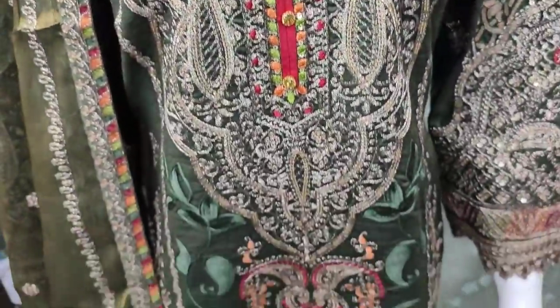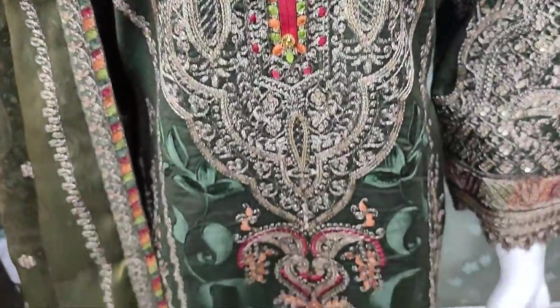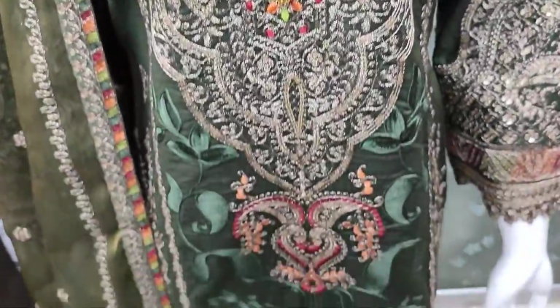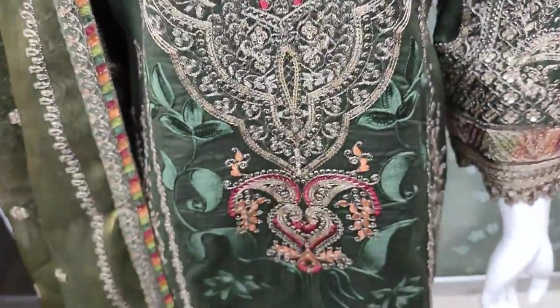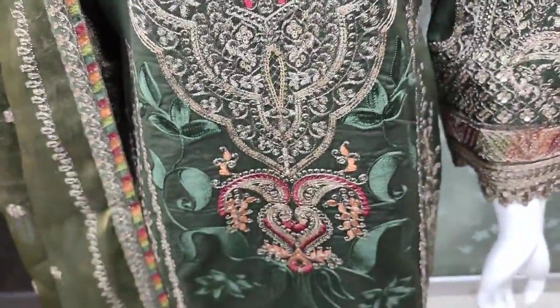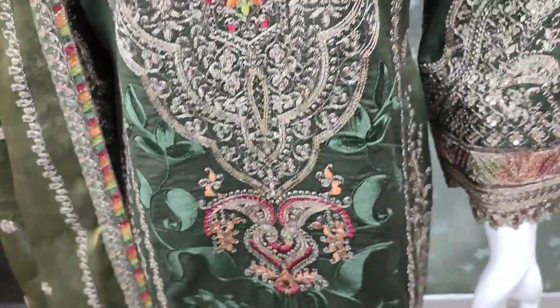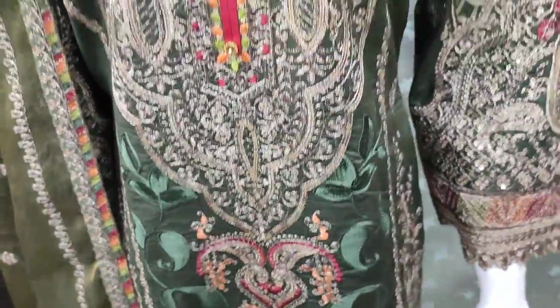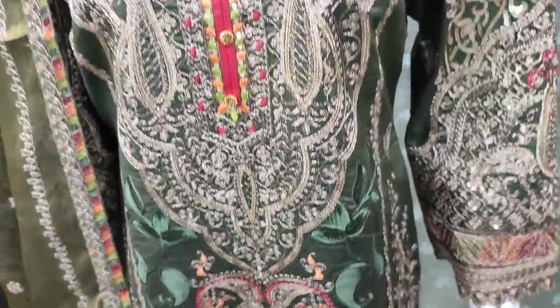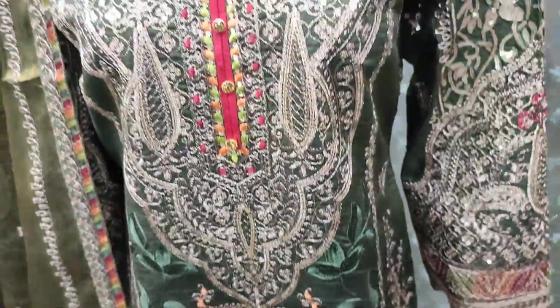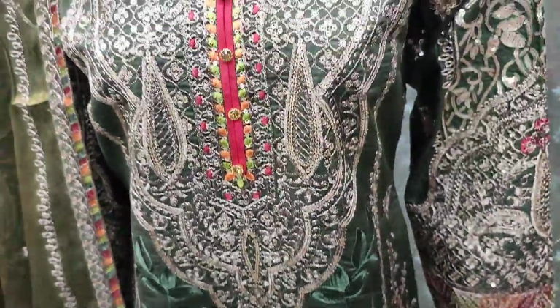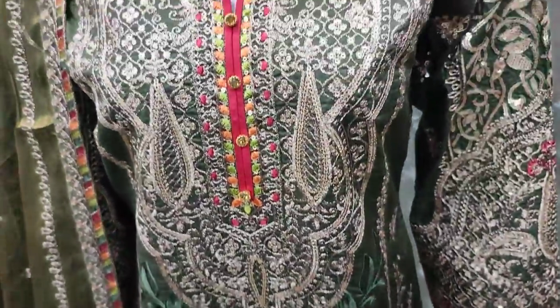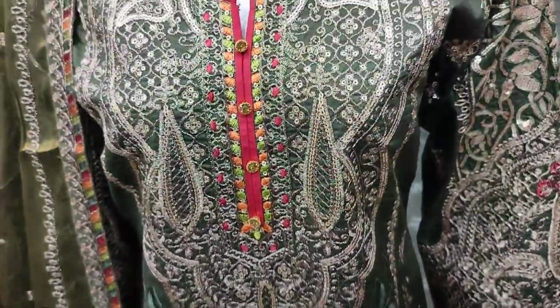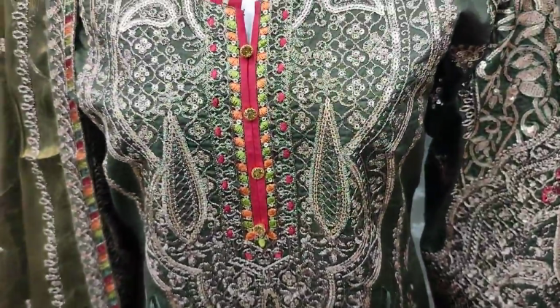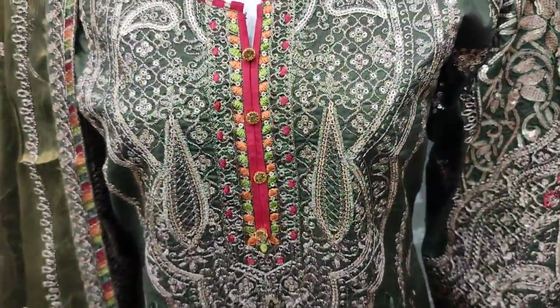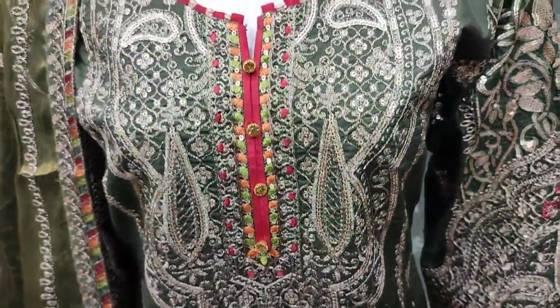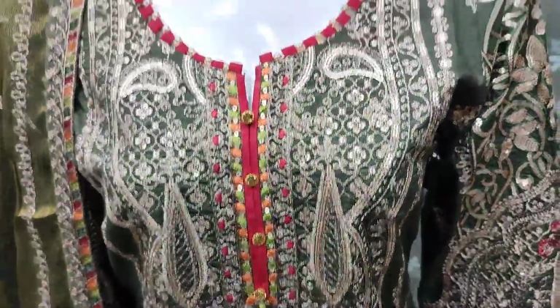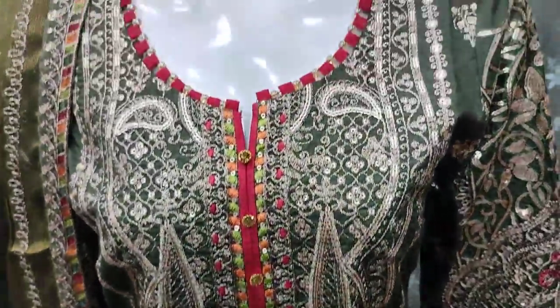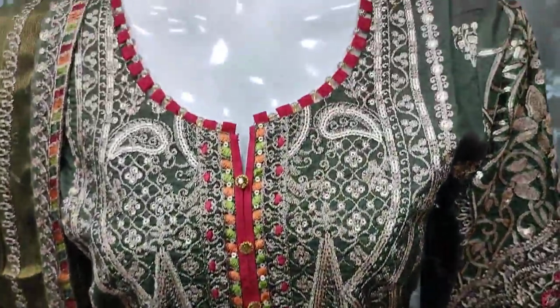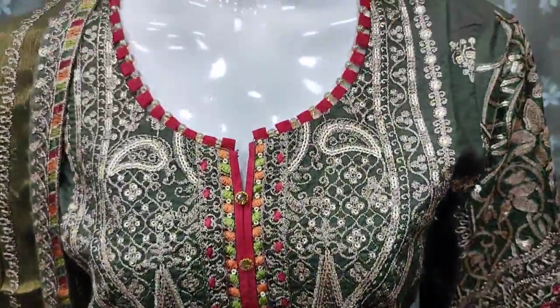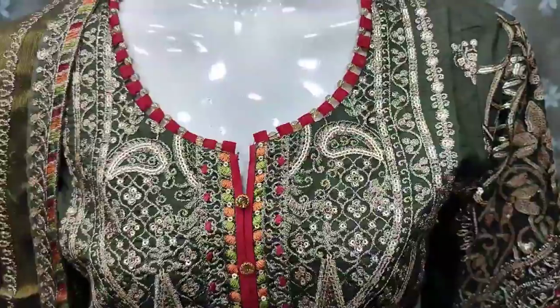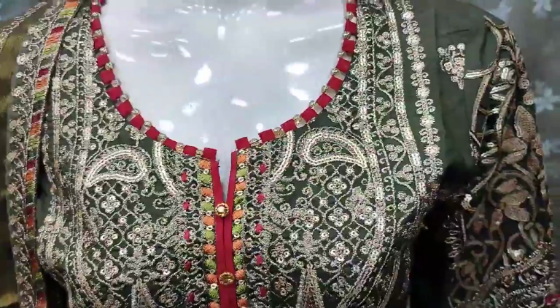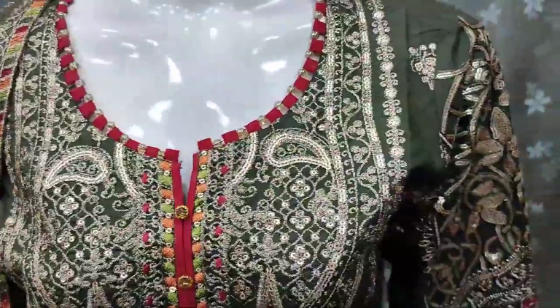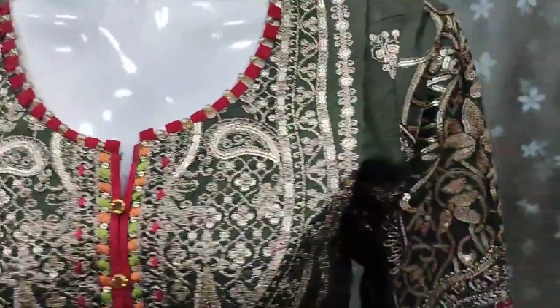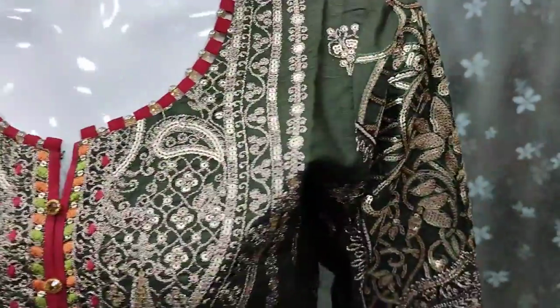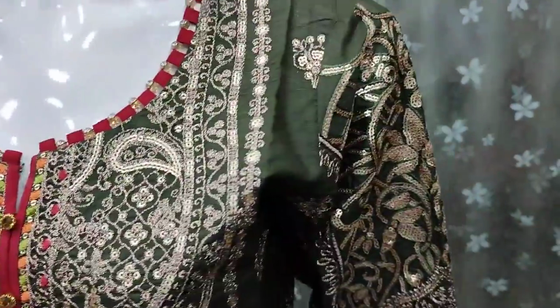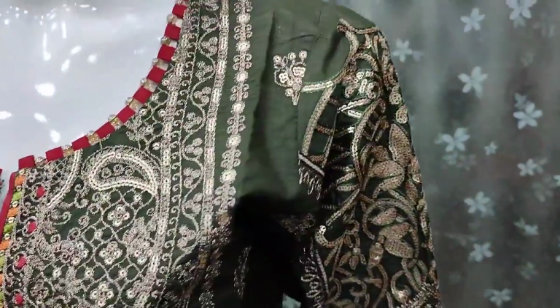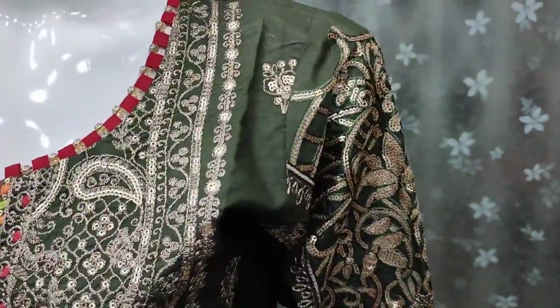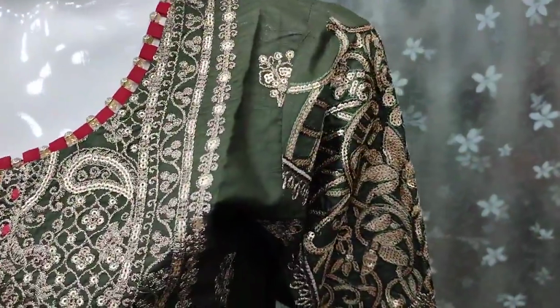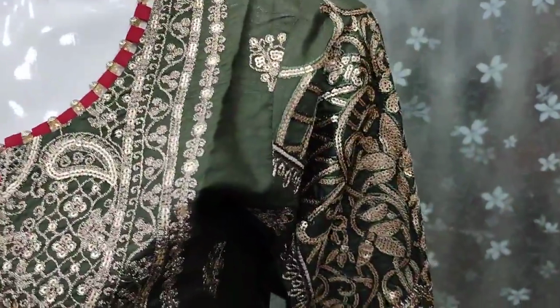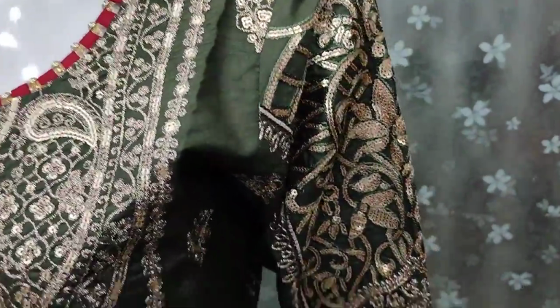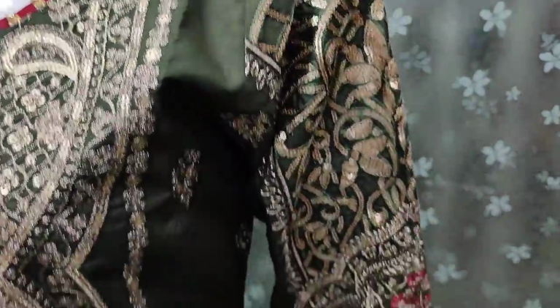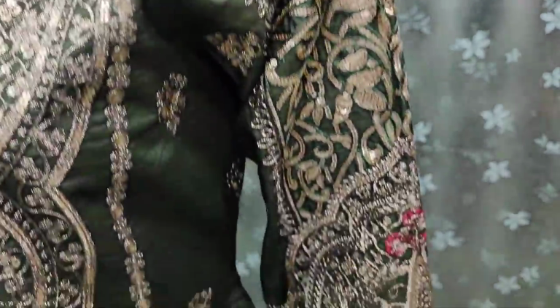All over embedded front. These are embedded sleeves.